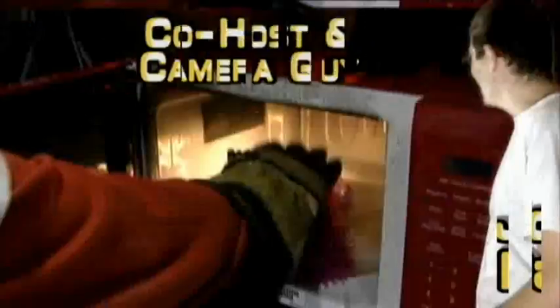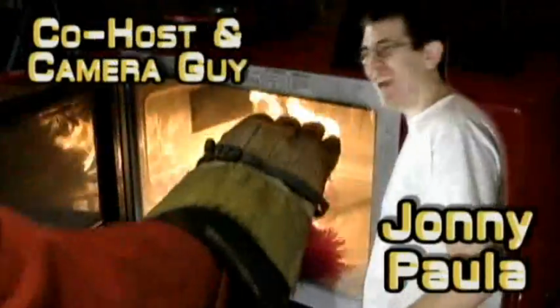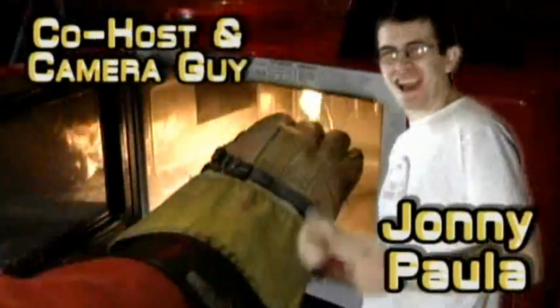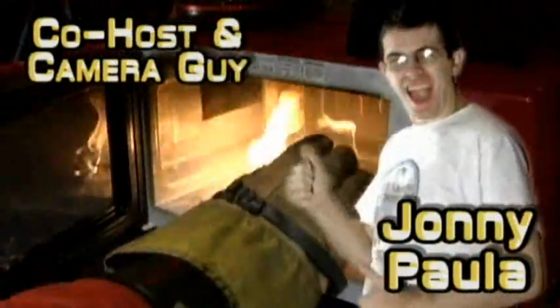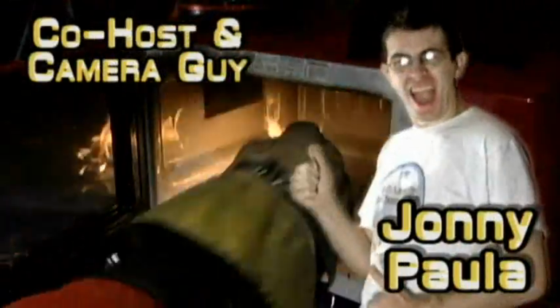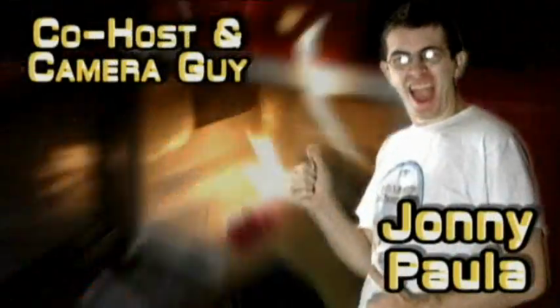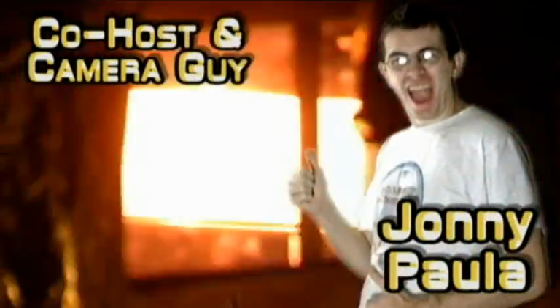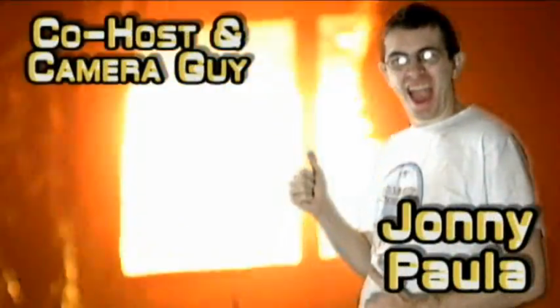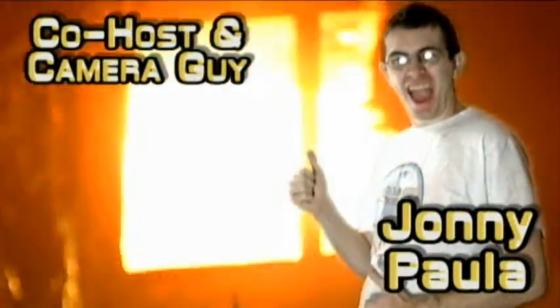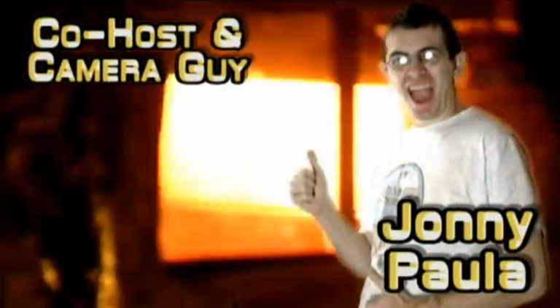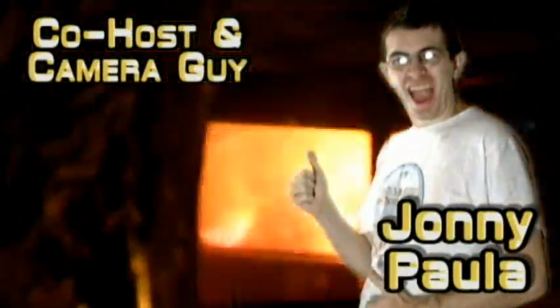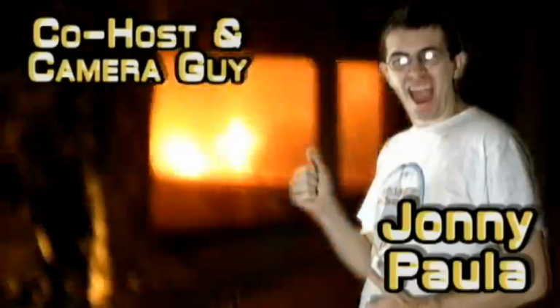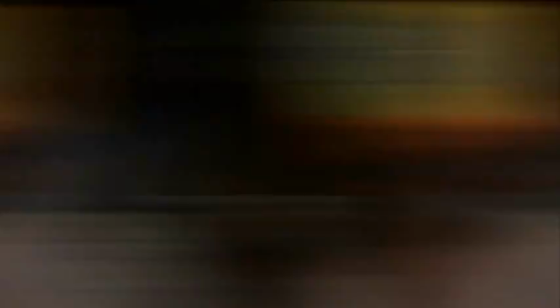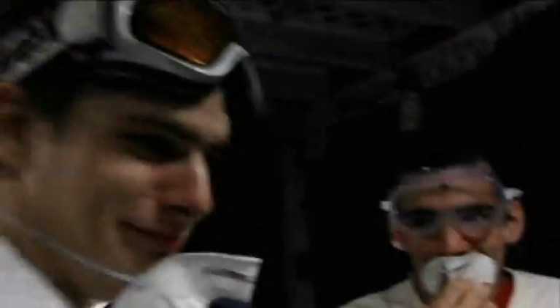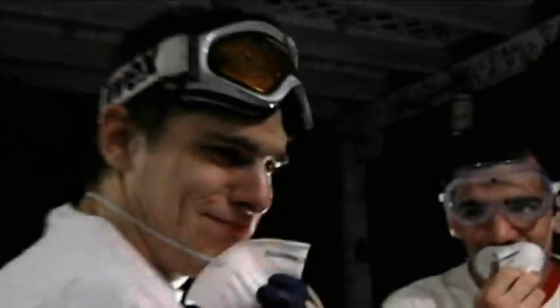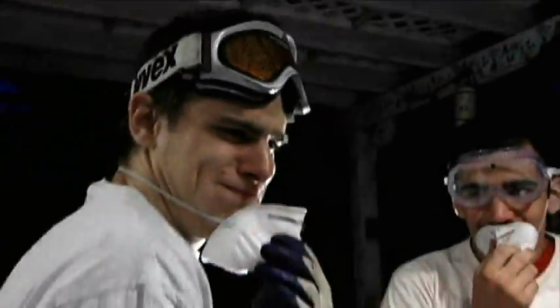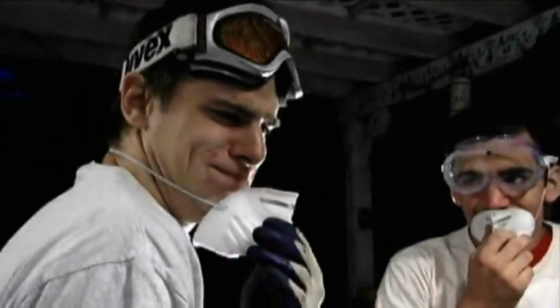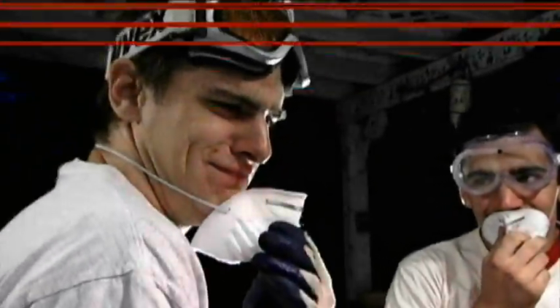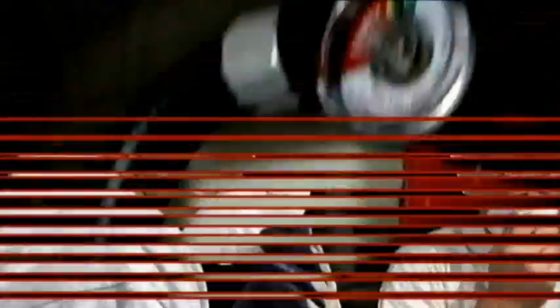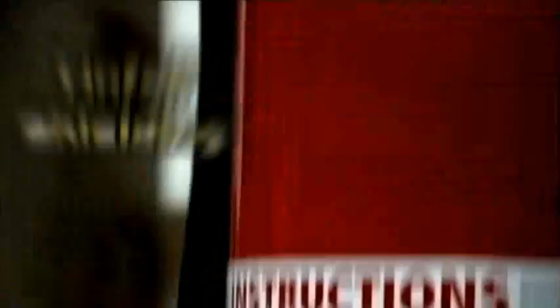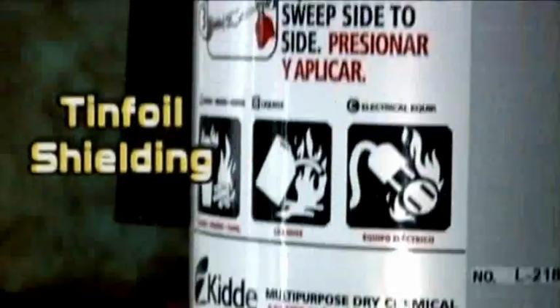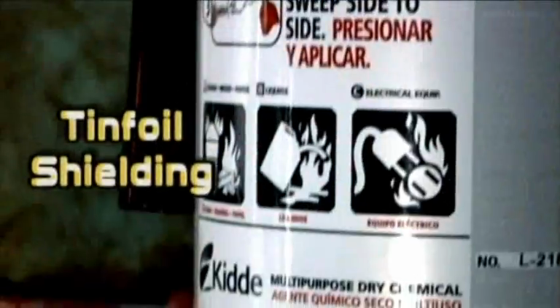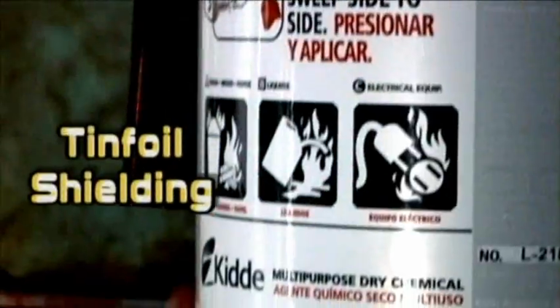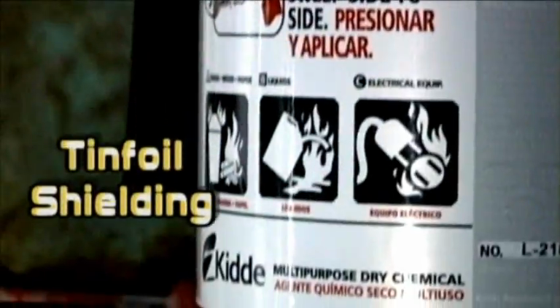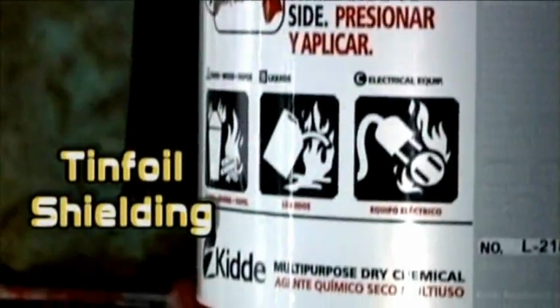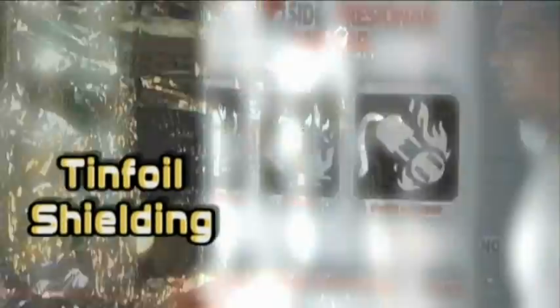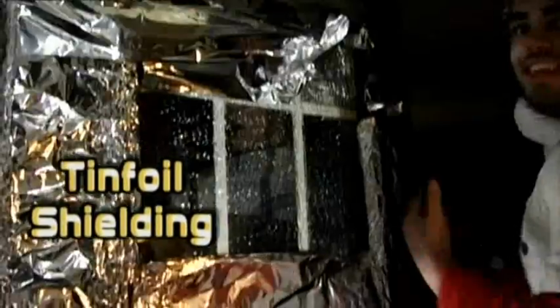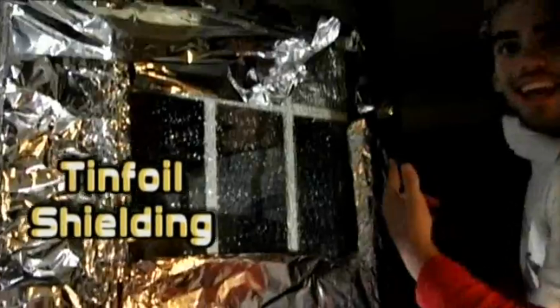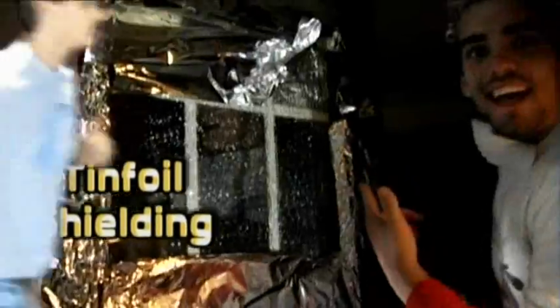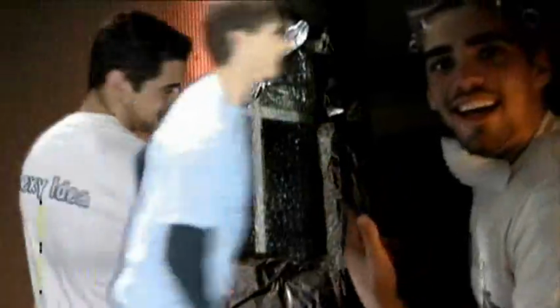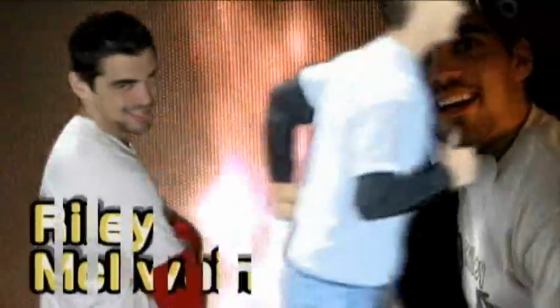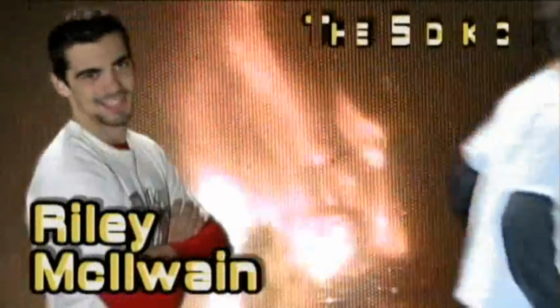What are you doing? What the hell? Stopping, stopping. The masks, they do nothing. The tin foil shield actually works.